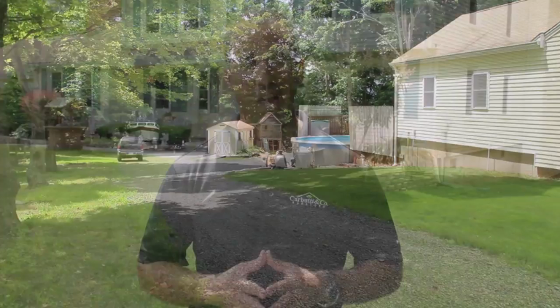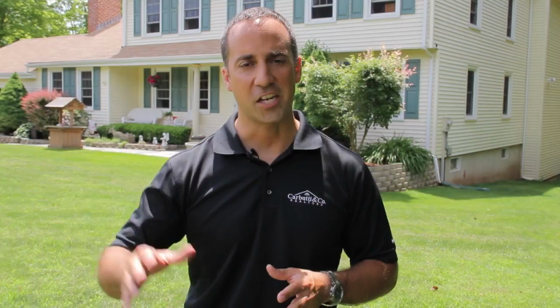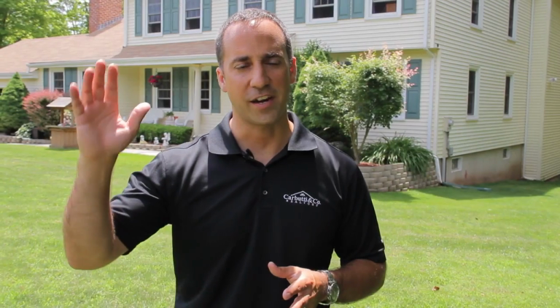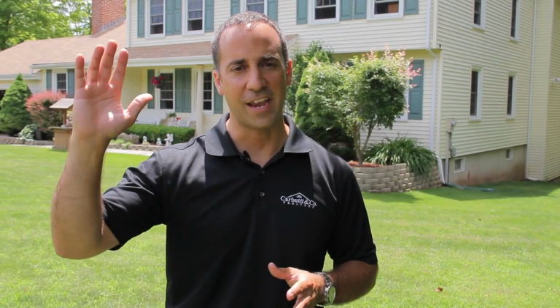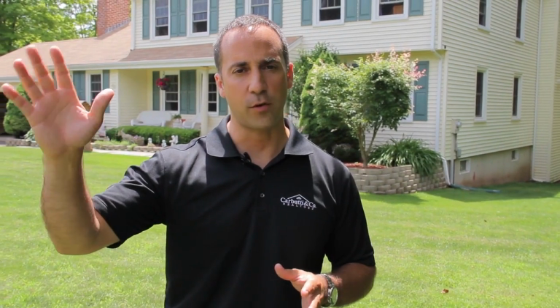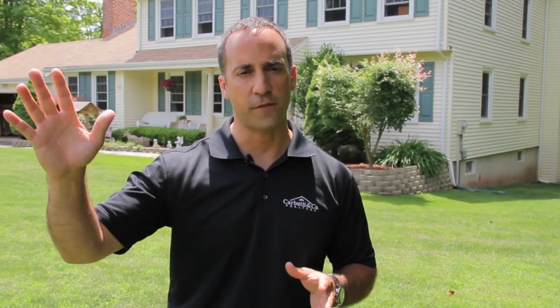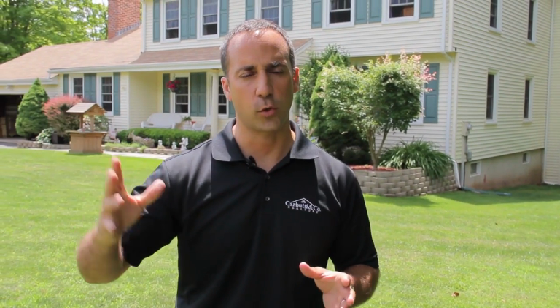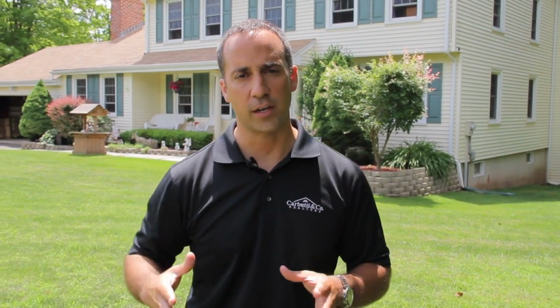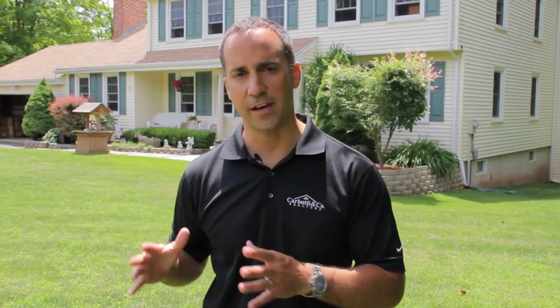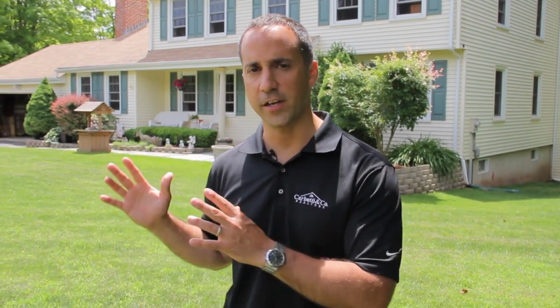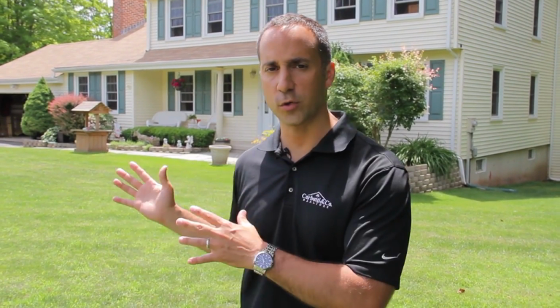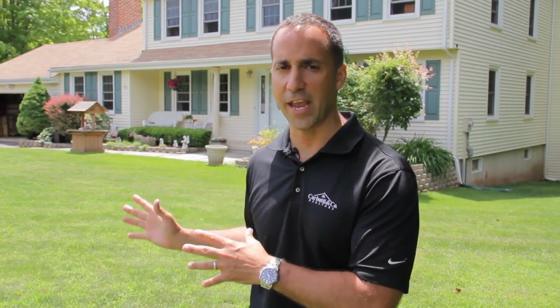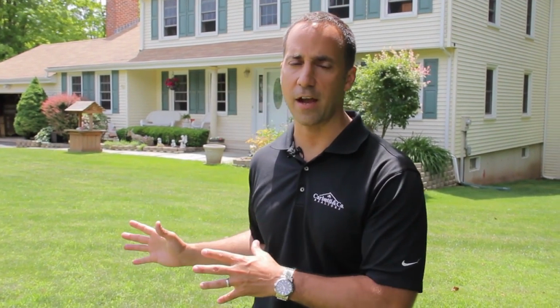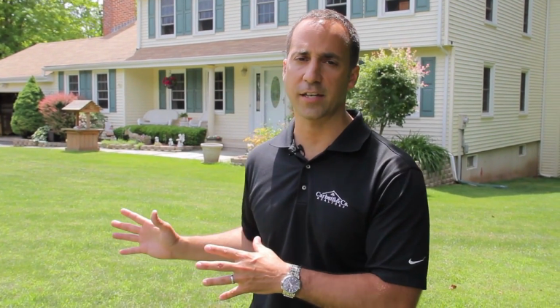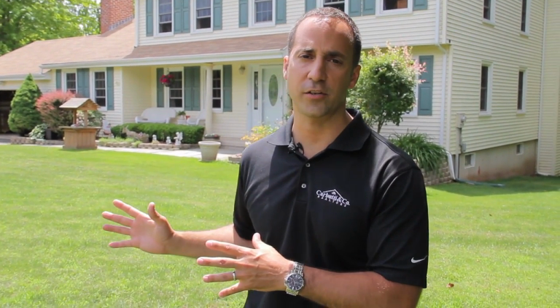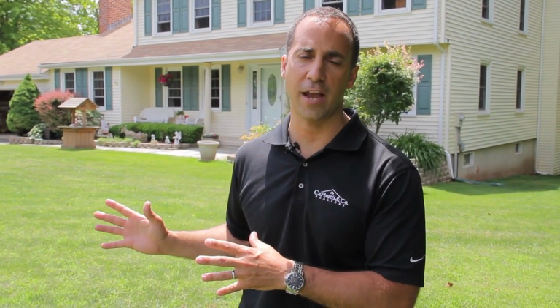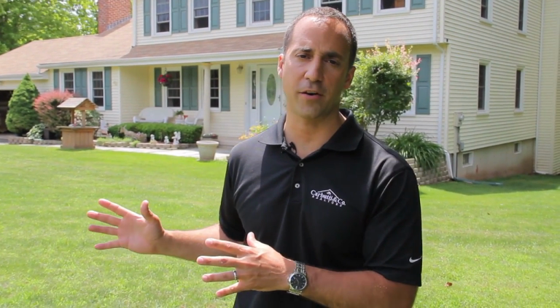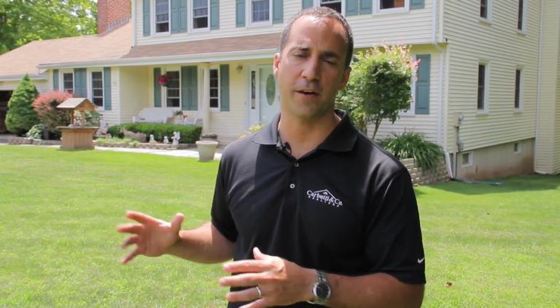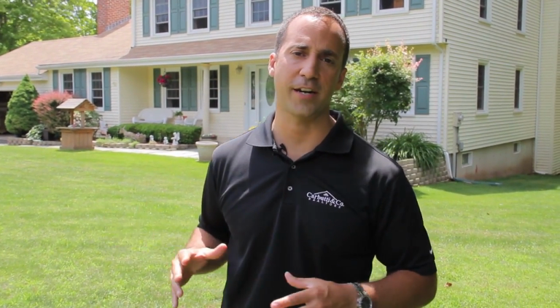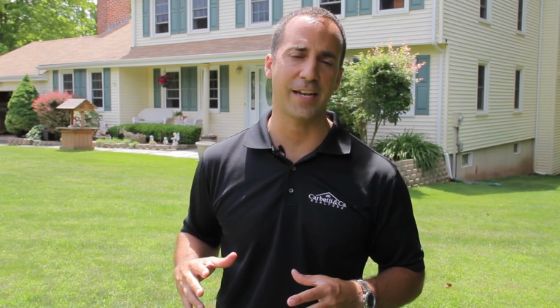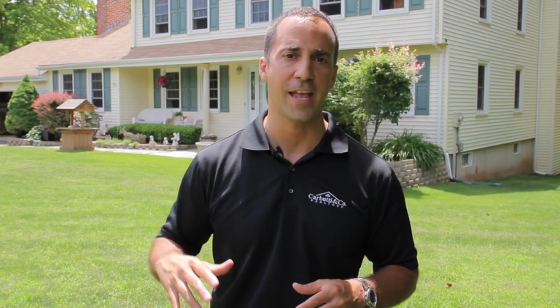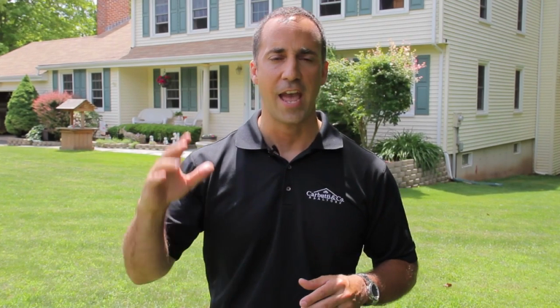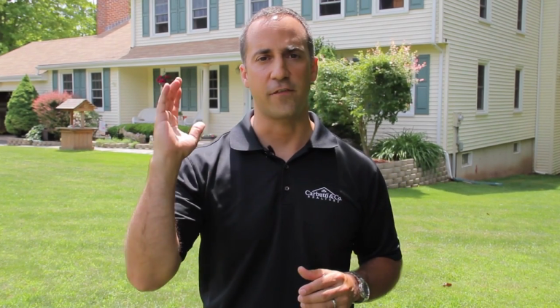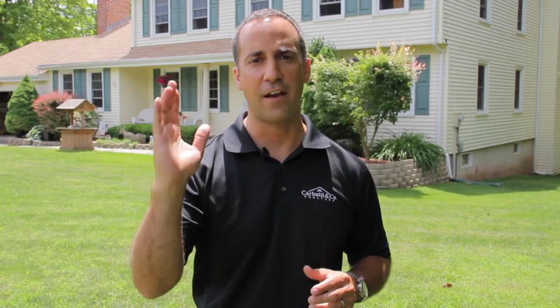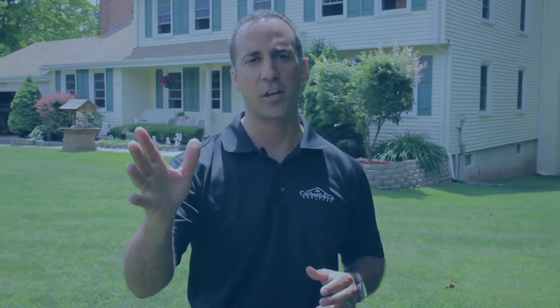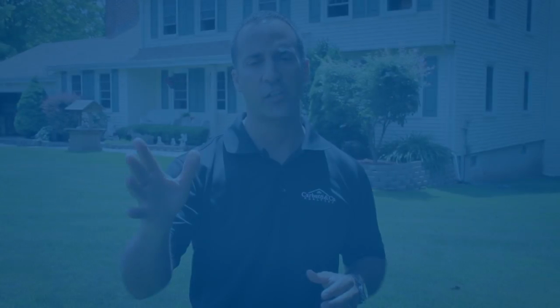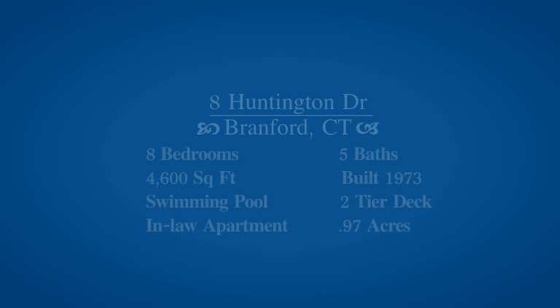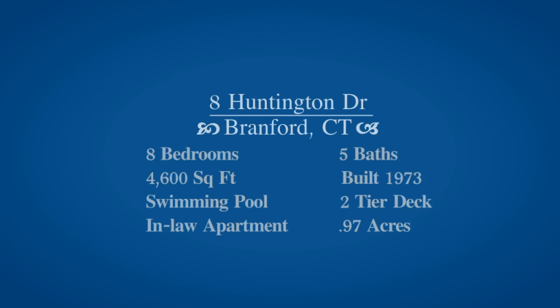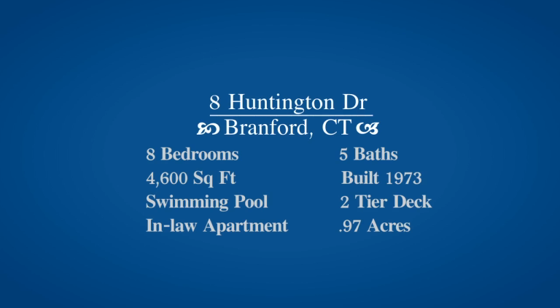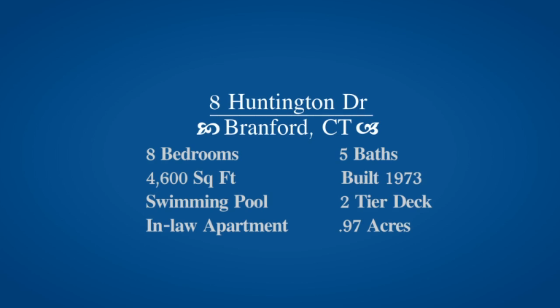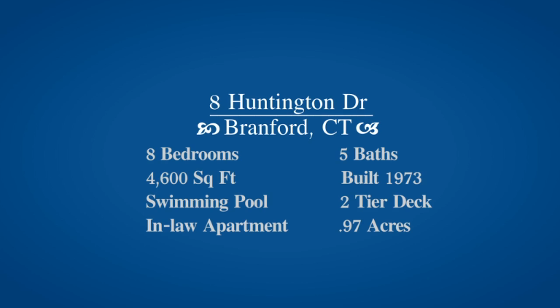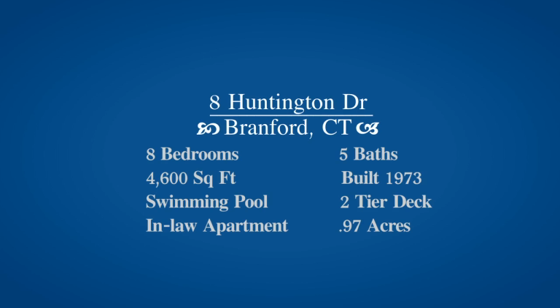I just want to thank everyone for joining us on our video tour at 8 Huntington Drive here in Branford, Connecticut, and if you have any questions, you know where to find us. Thanks.